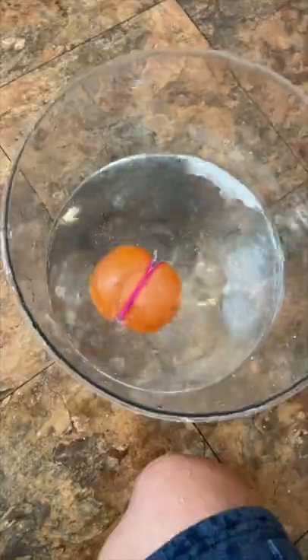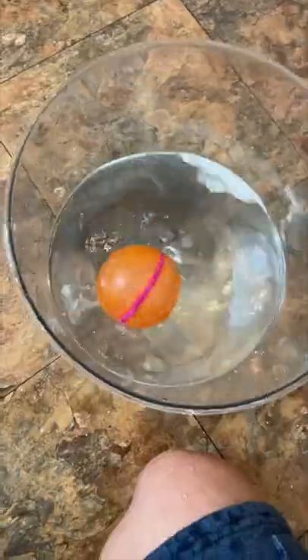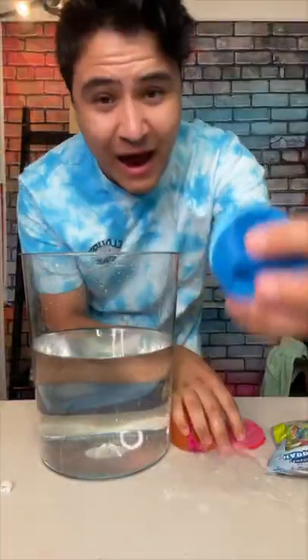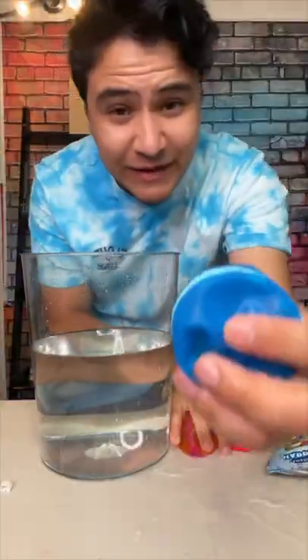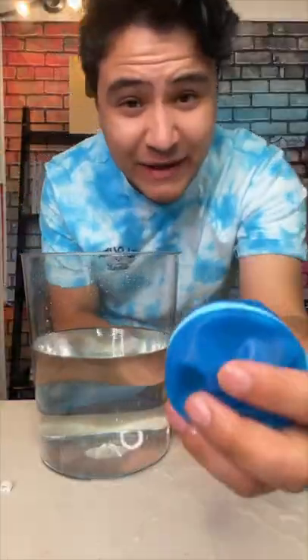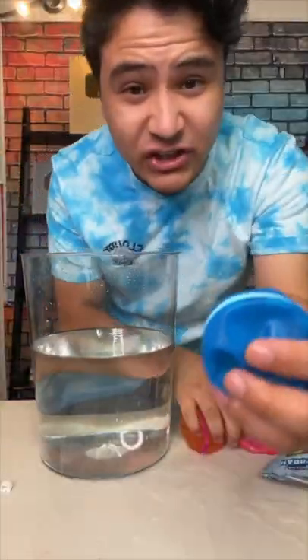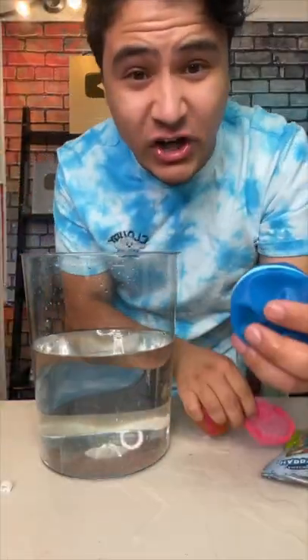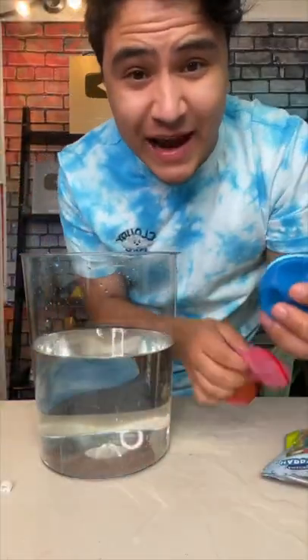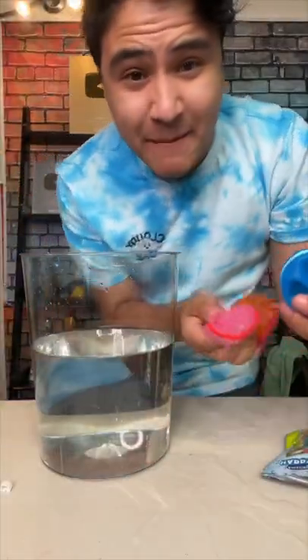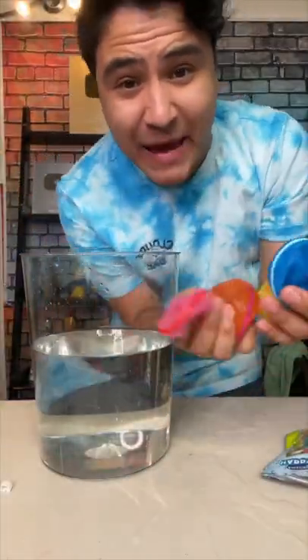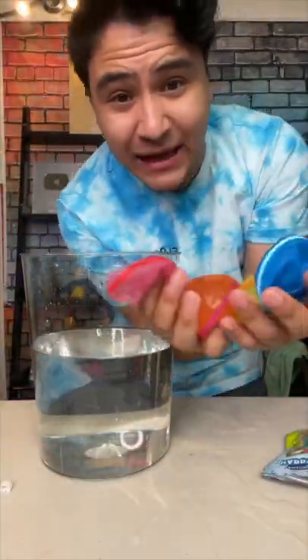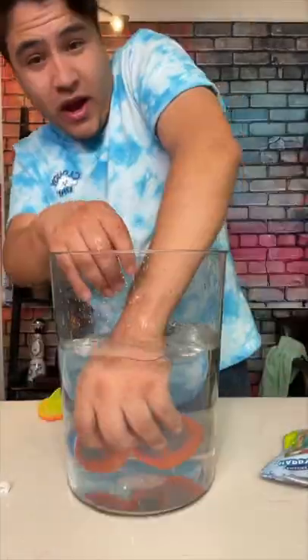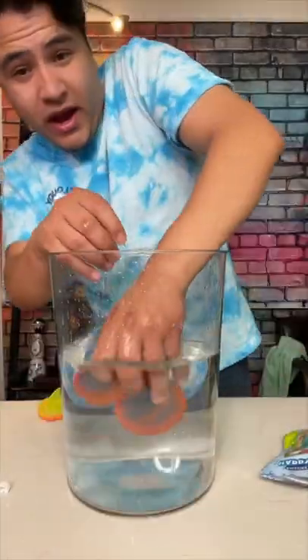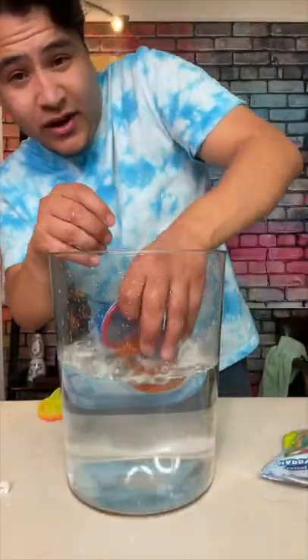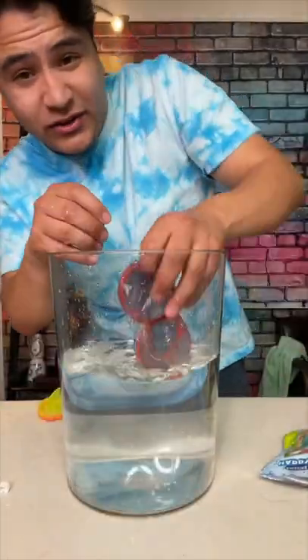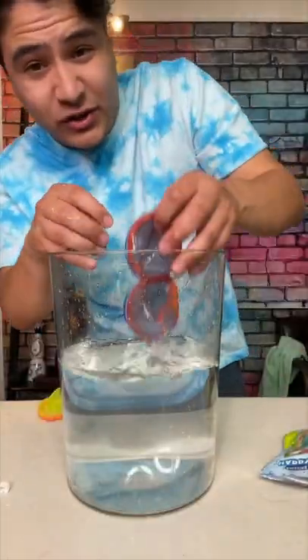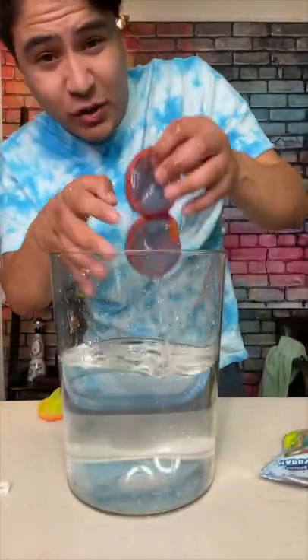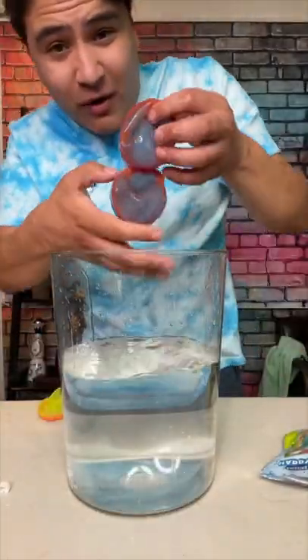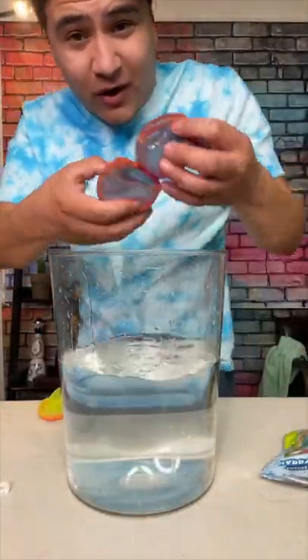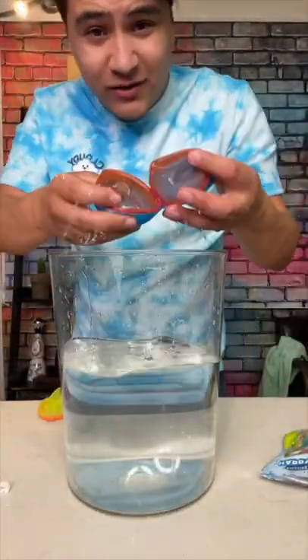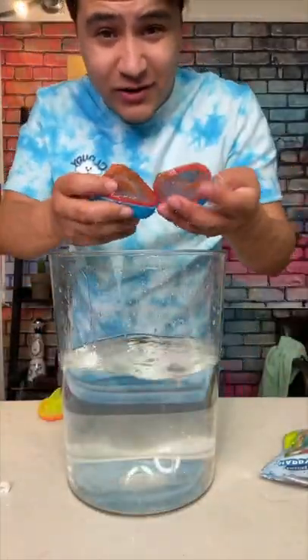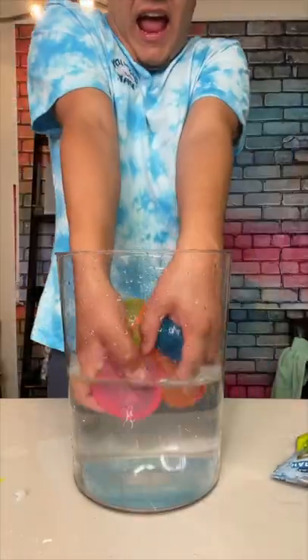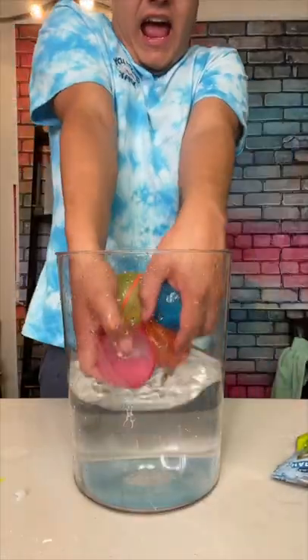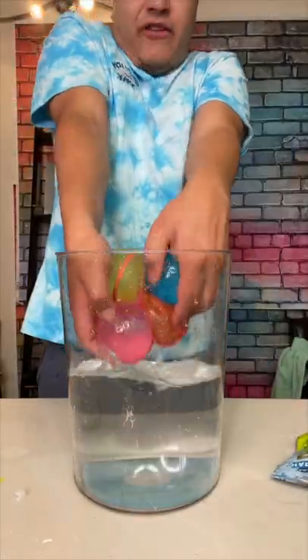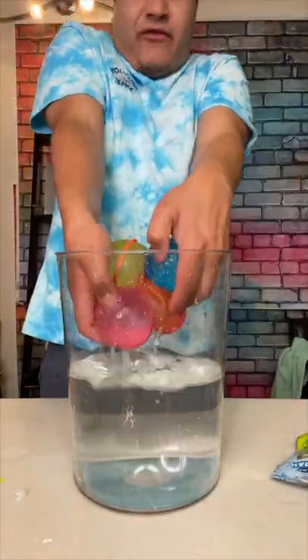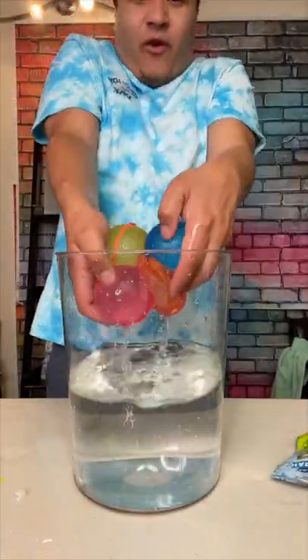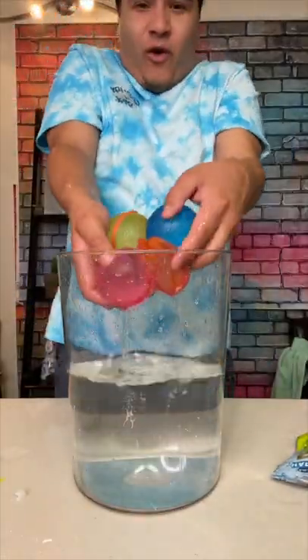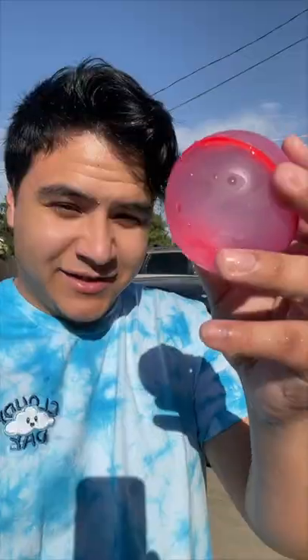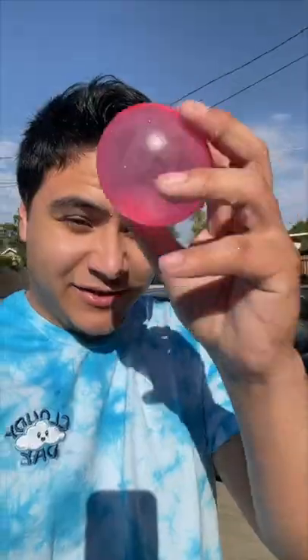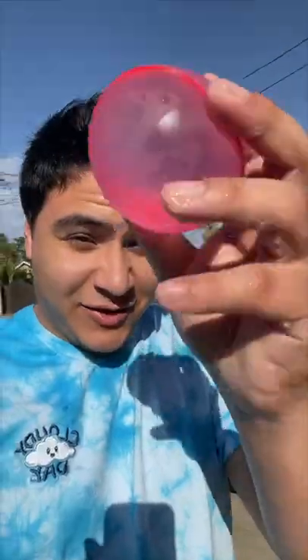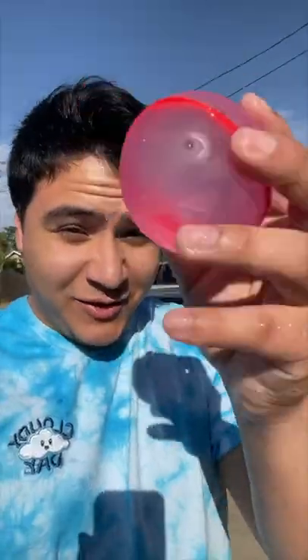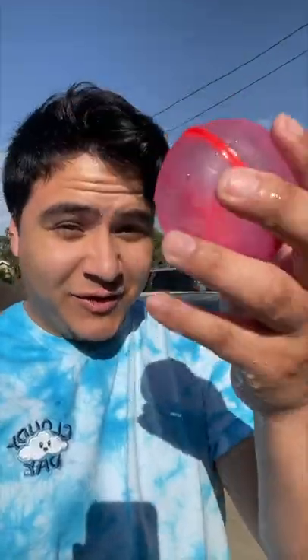Now I'm going to make a giant mega ball. Here's two balls and four. So cool.